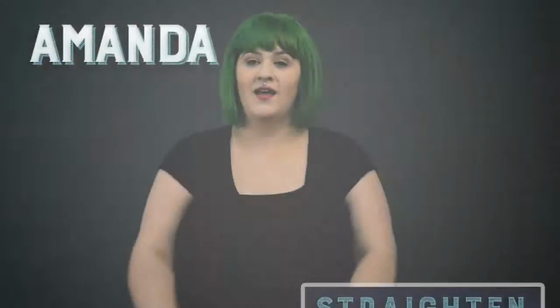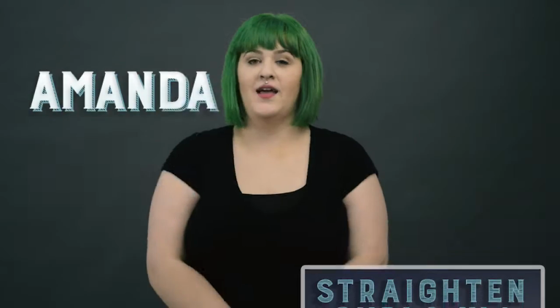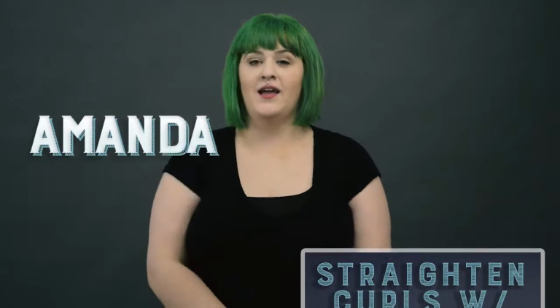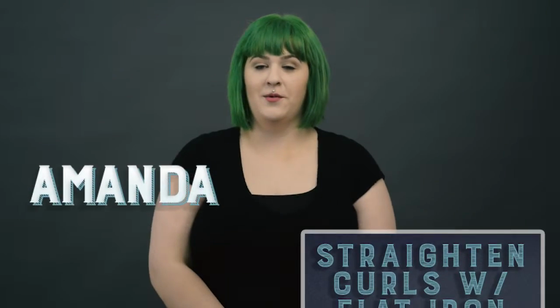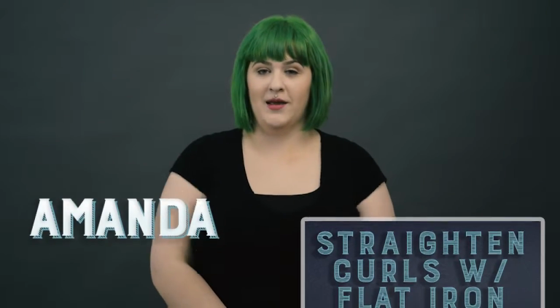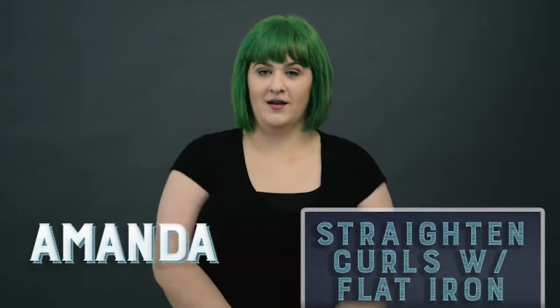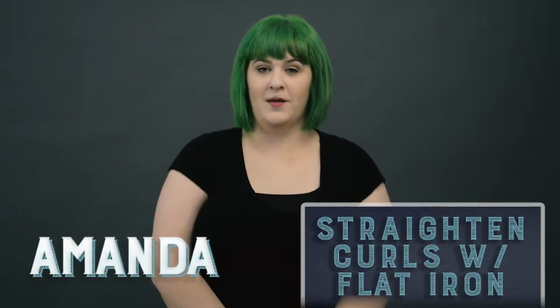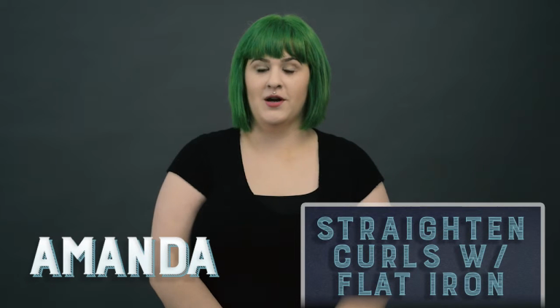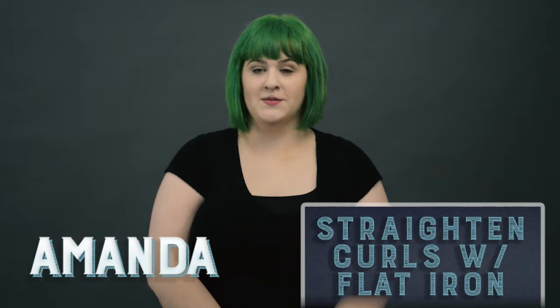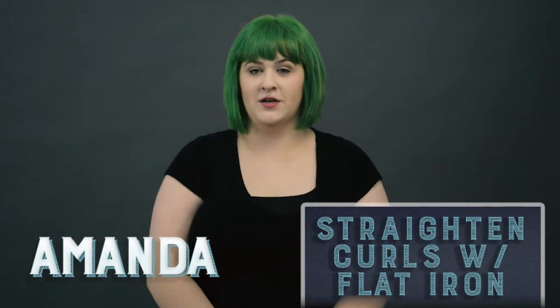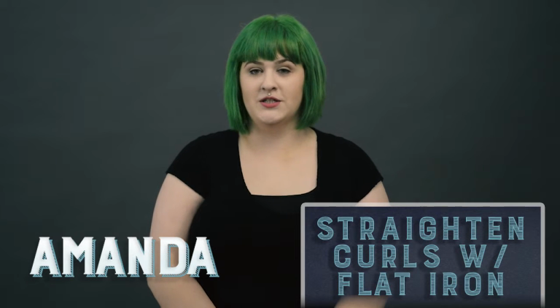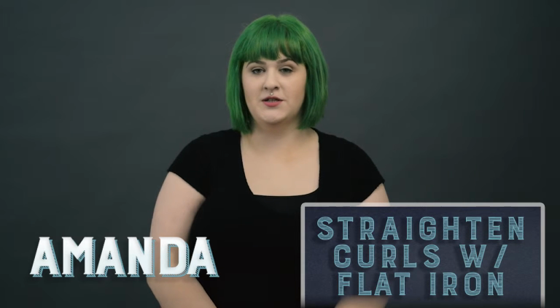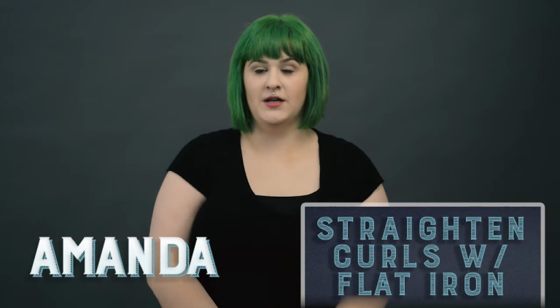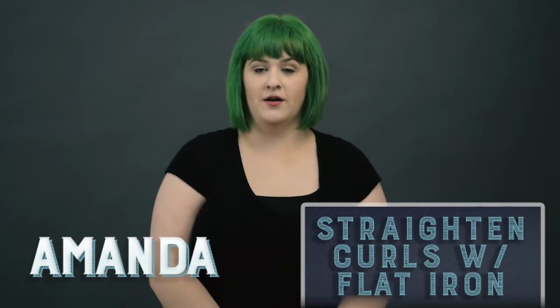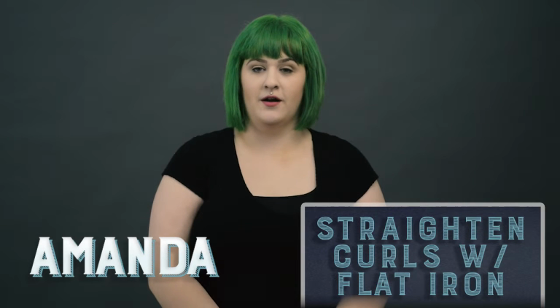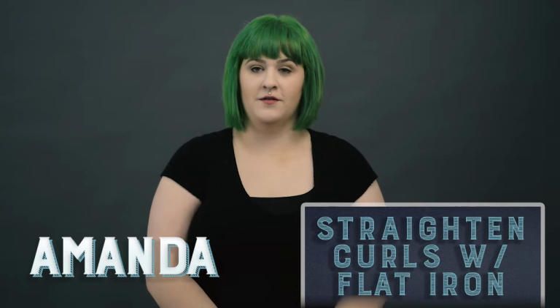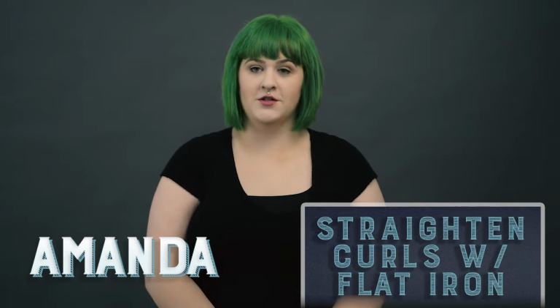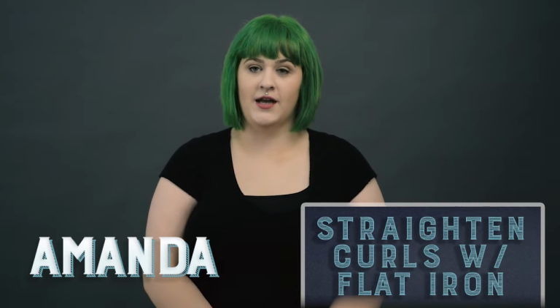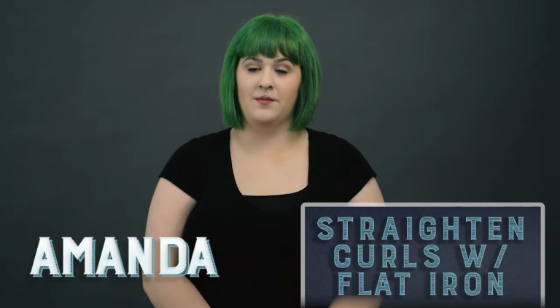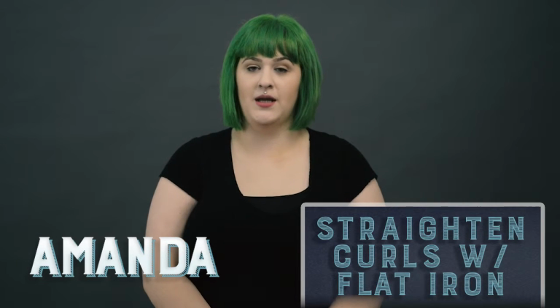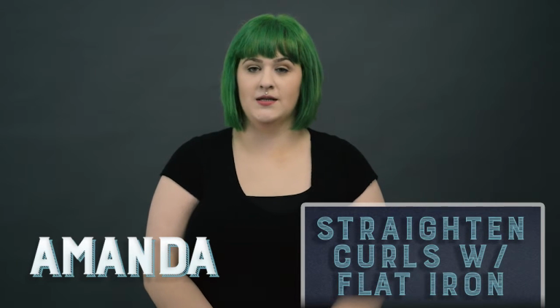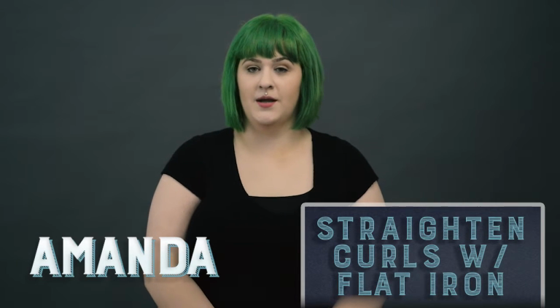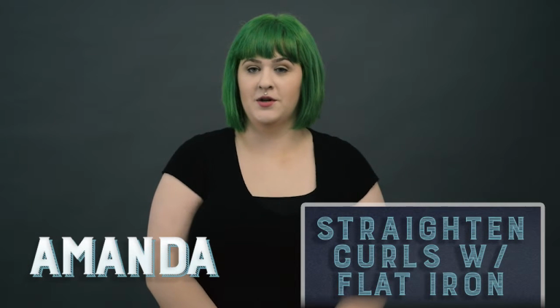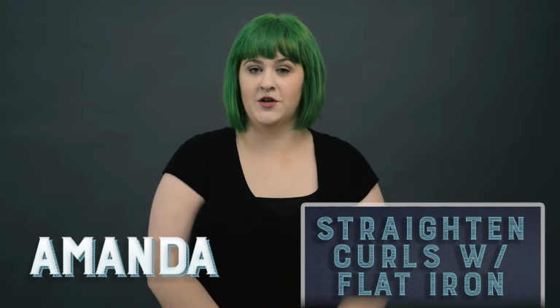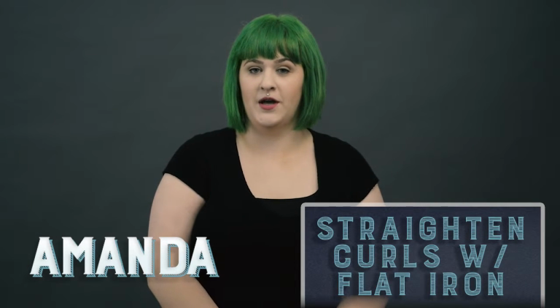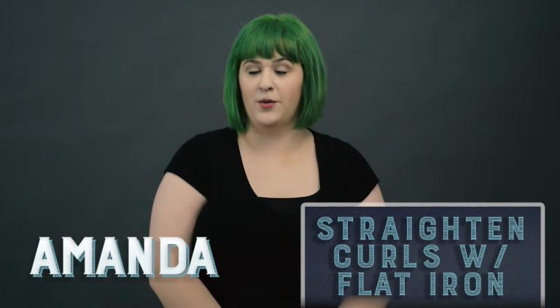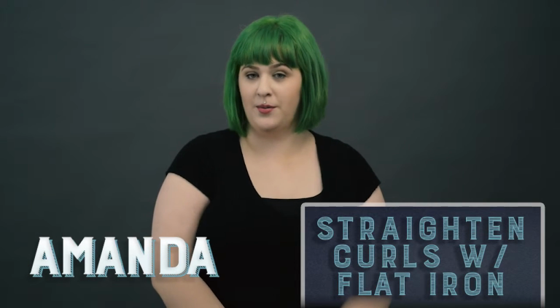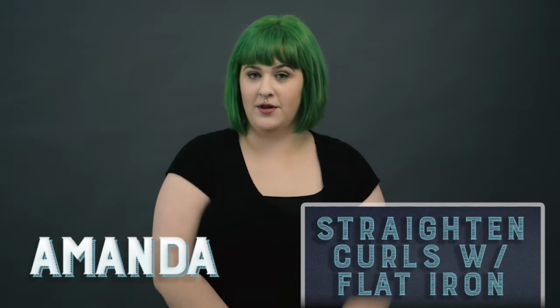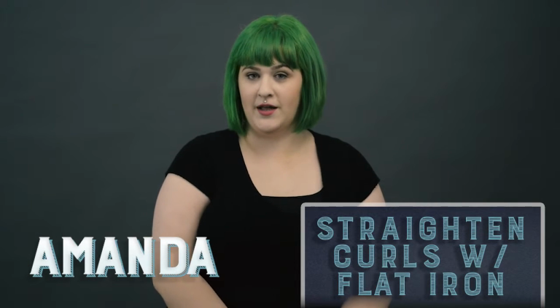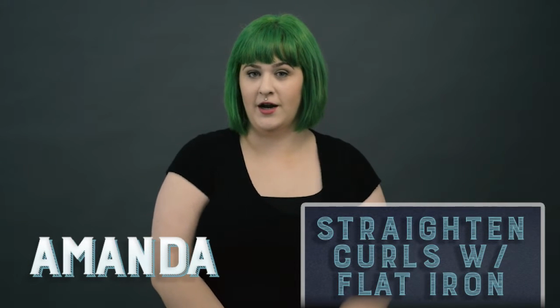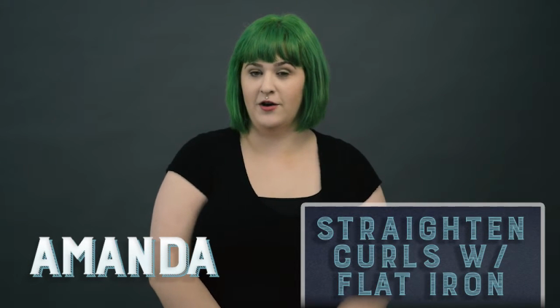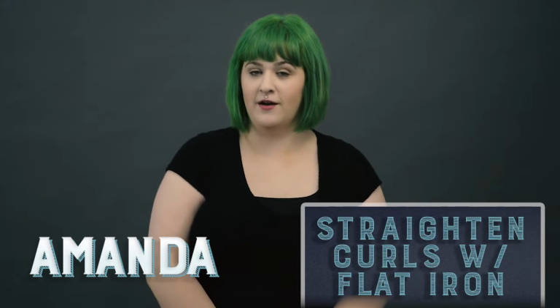Hey, I'm Amanda. I'm a cosmetology student here at Eric Fisher Academy and today I'm going to show you how to properly flat iron your hair.